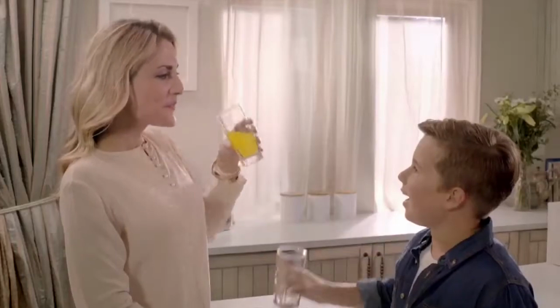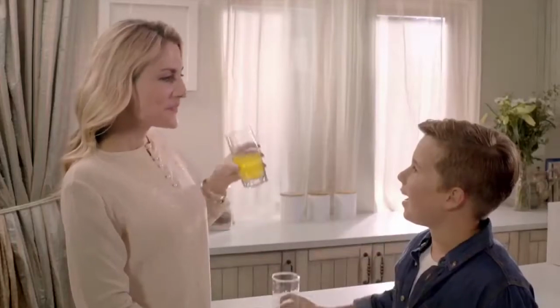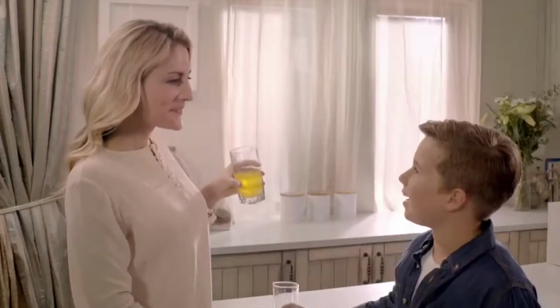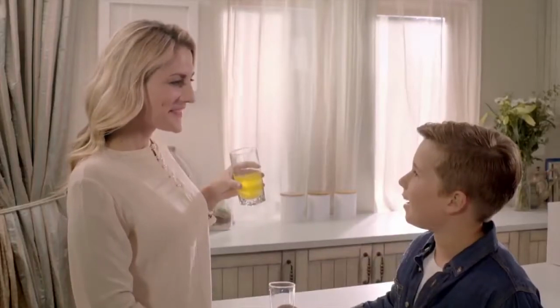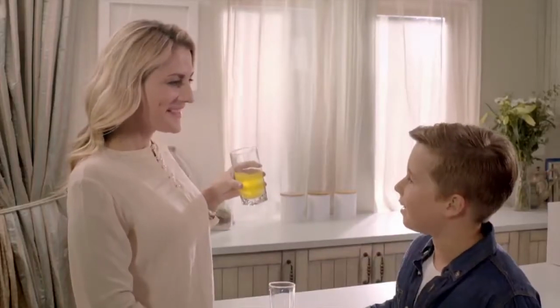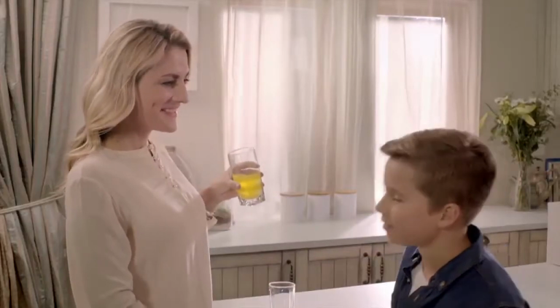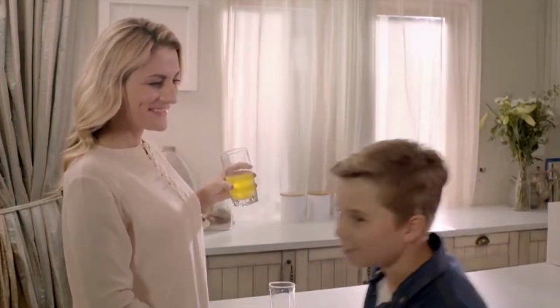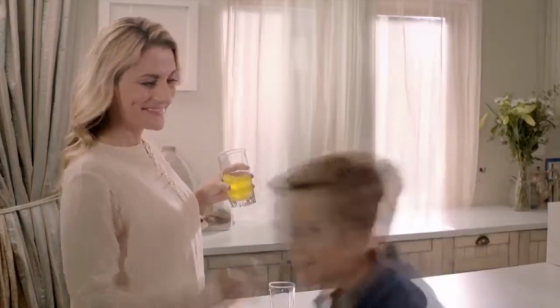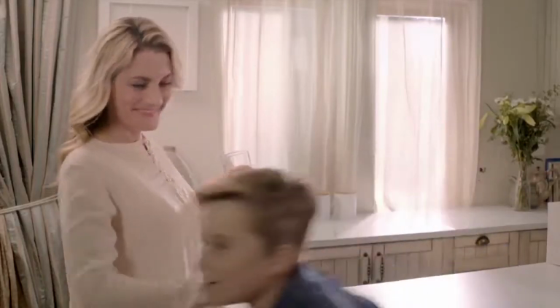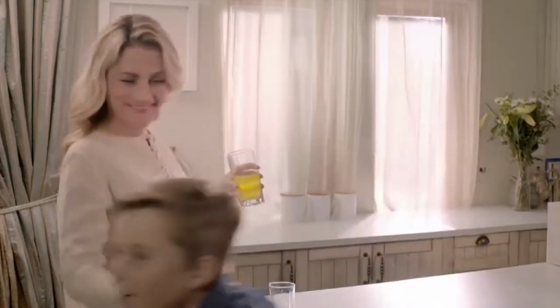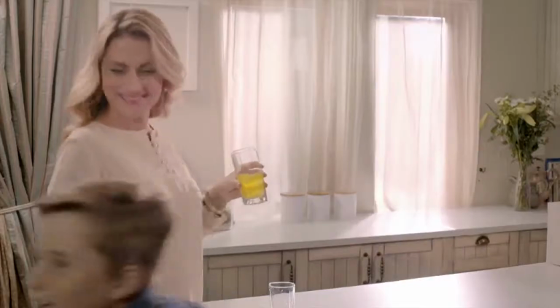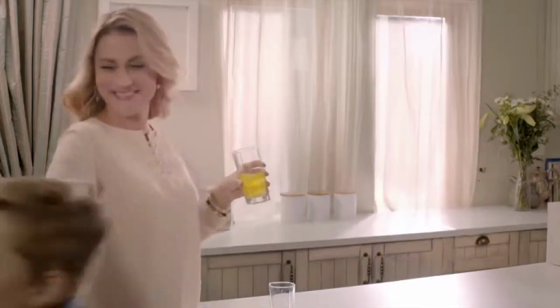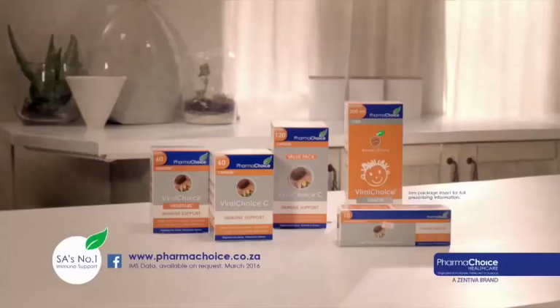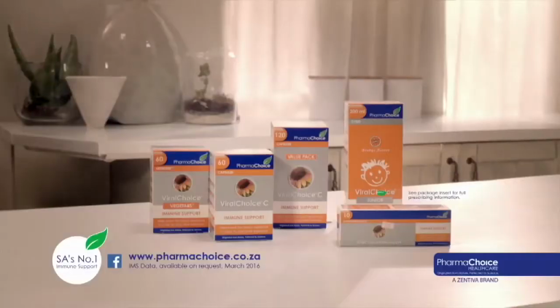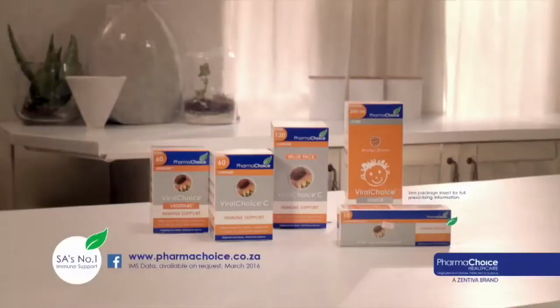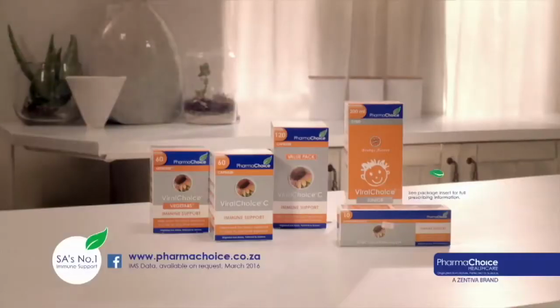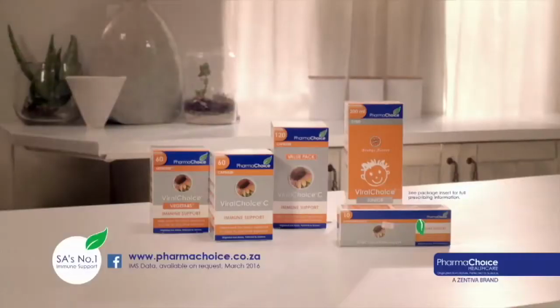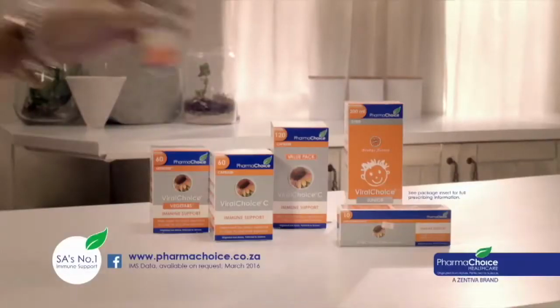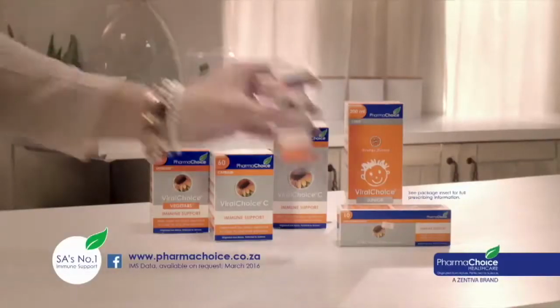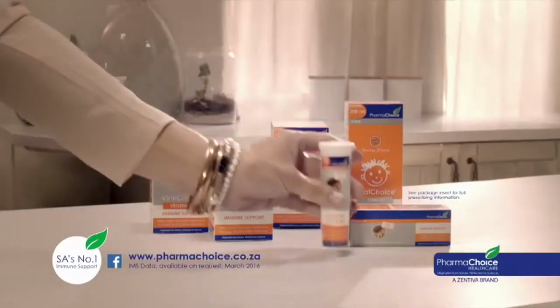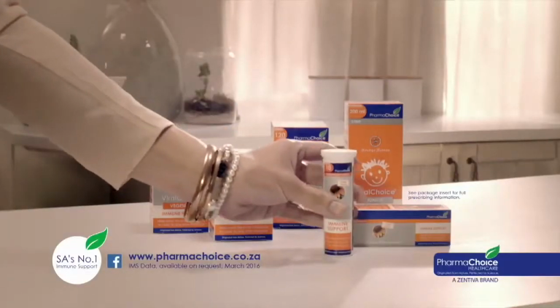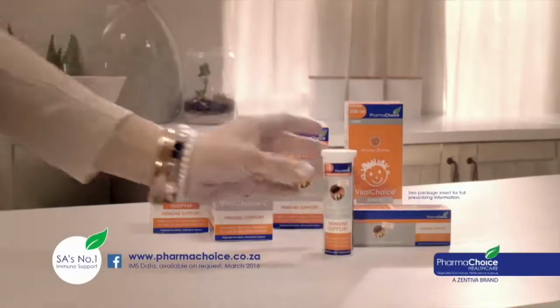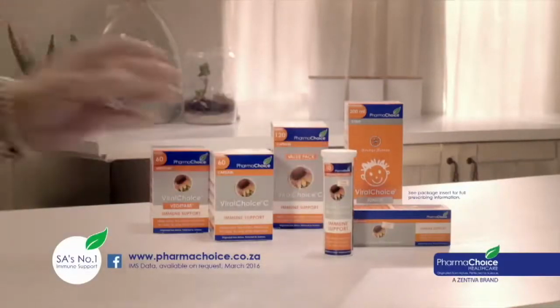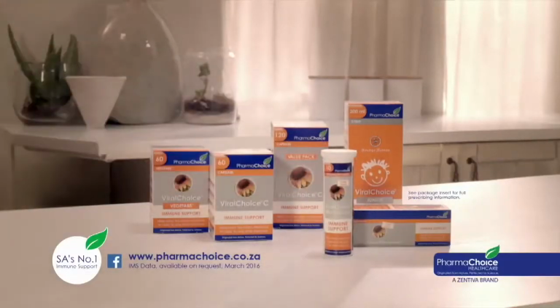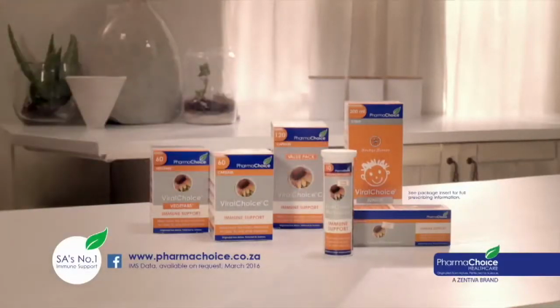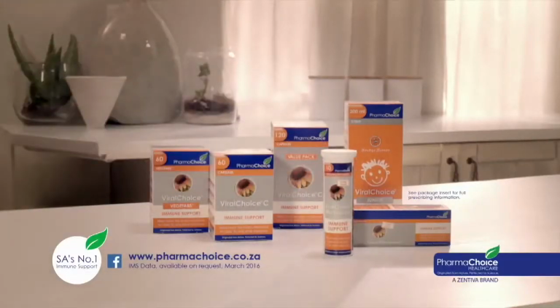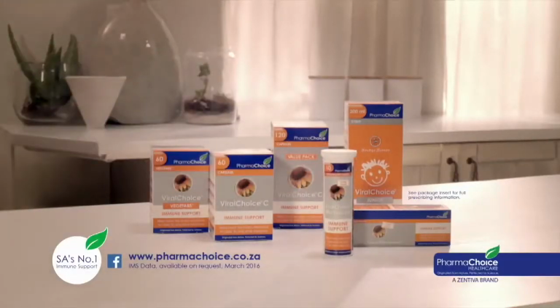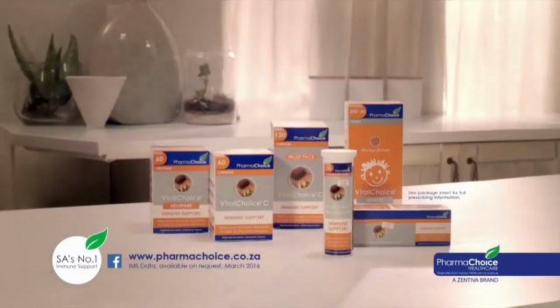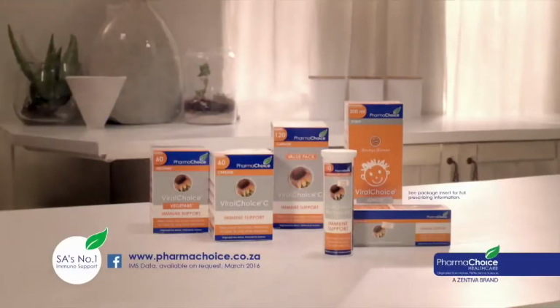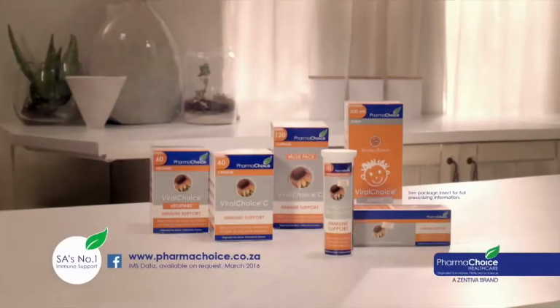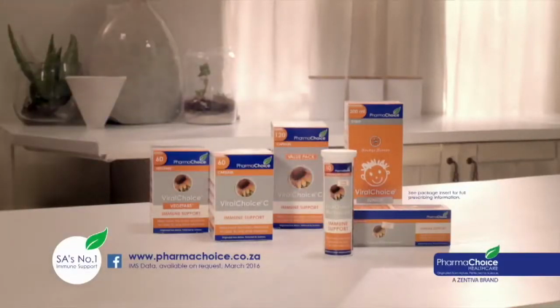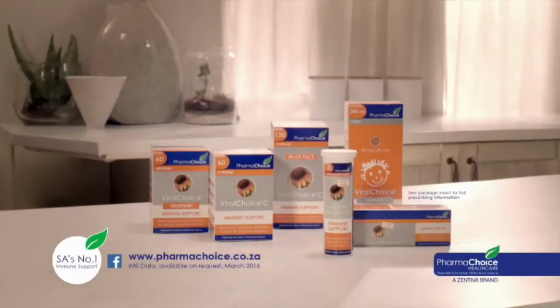Take Viral Choice to boost your family's immune system and help prevent colds, flu and other infections this winter.